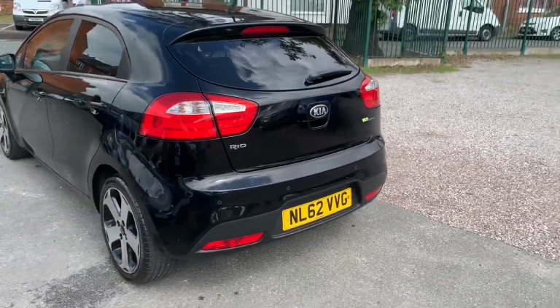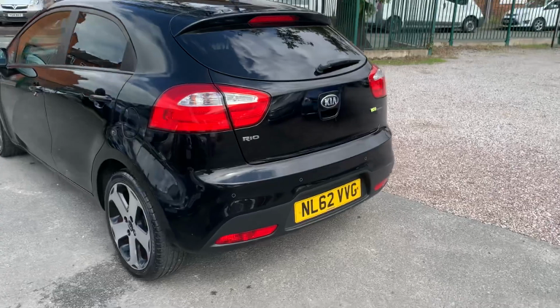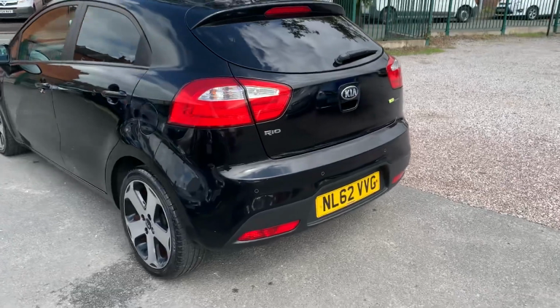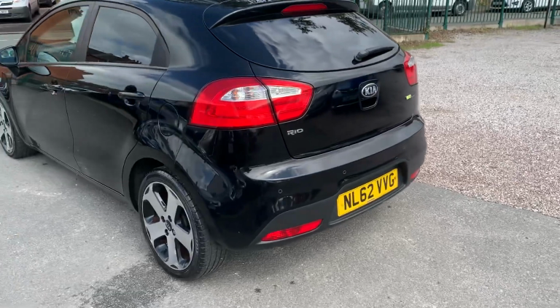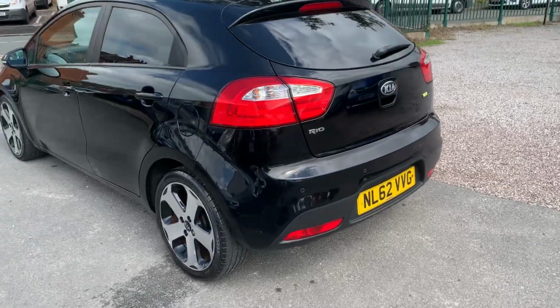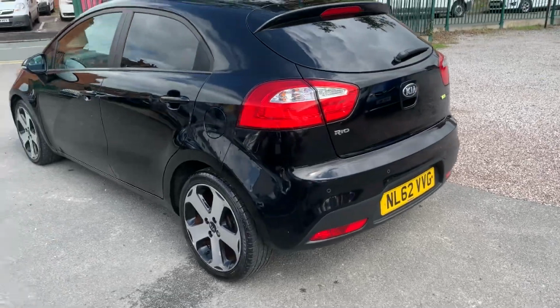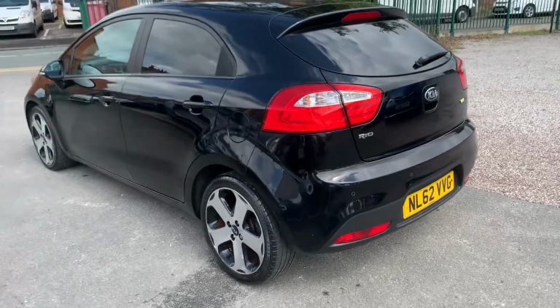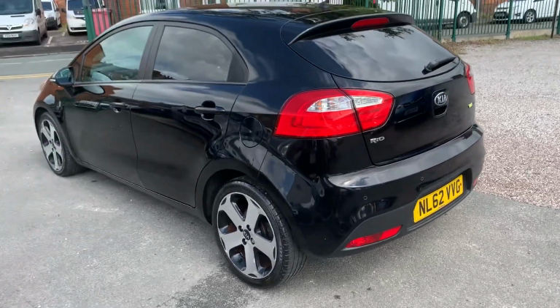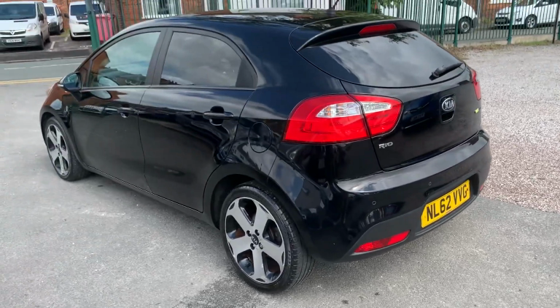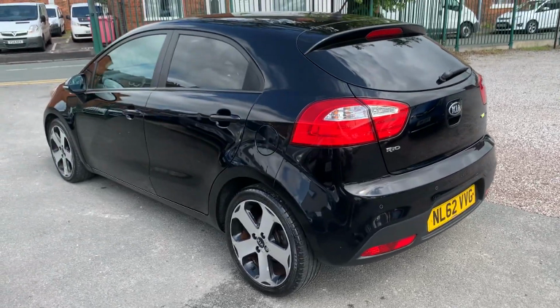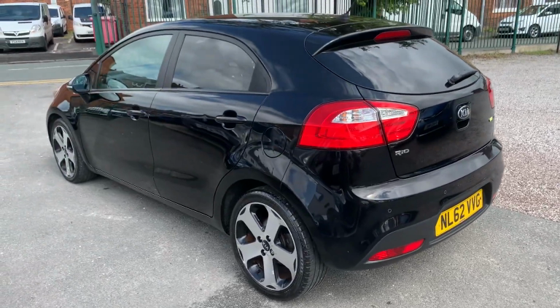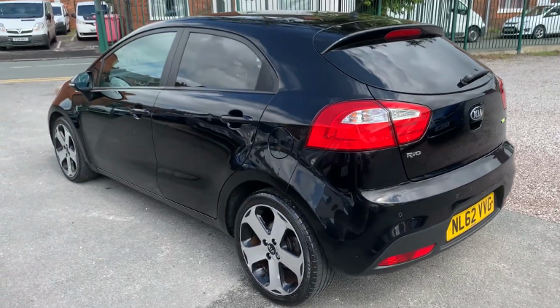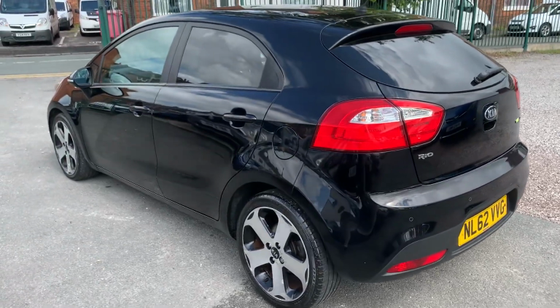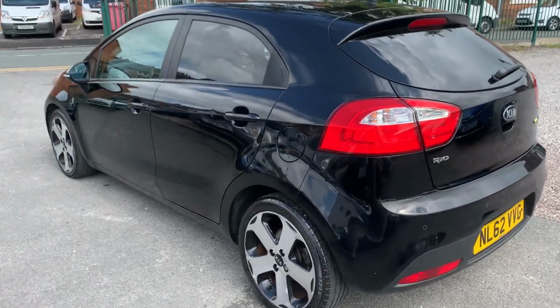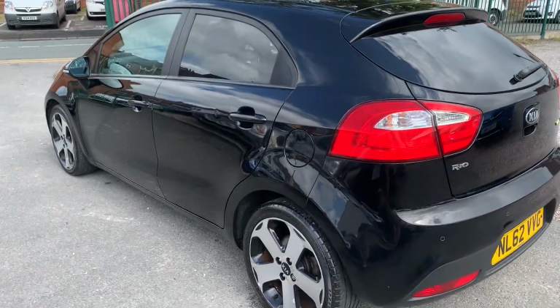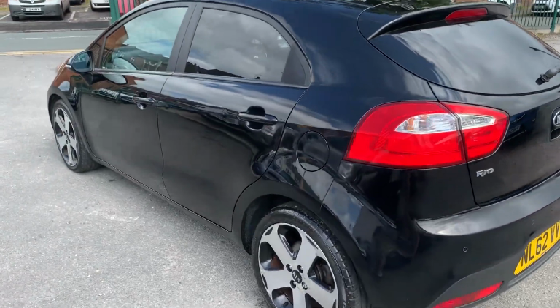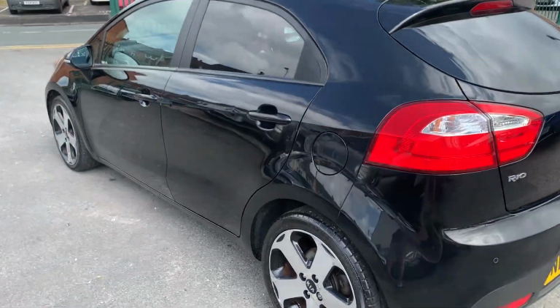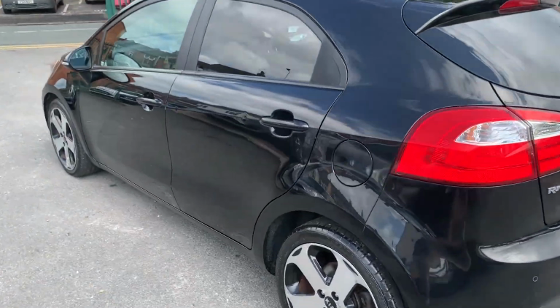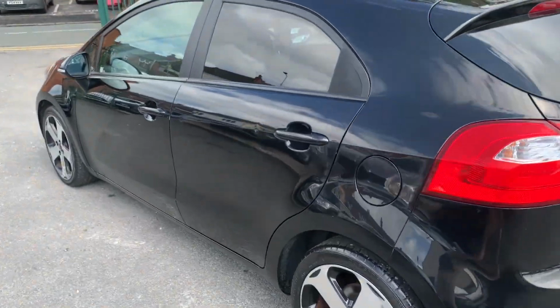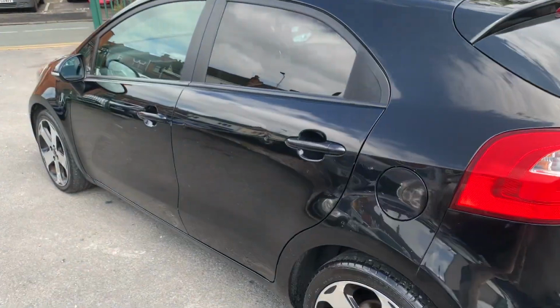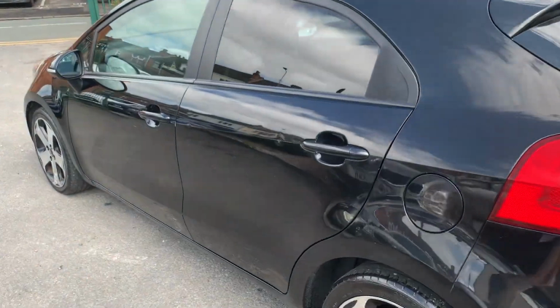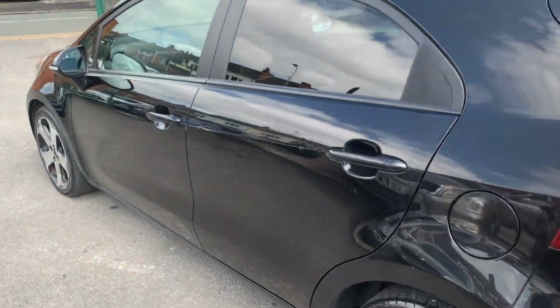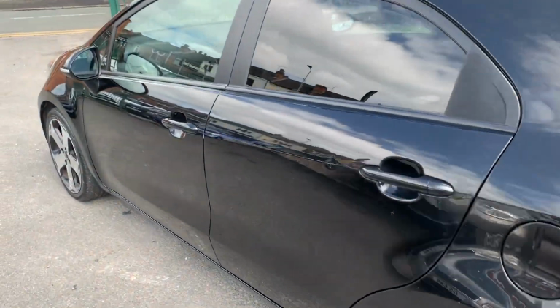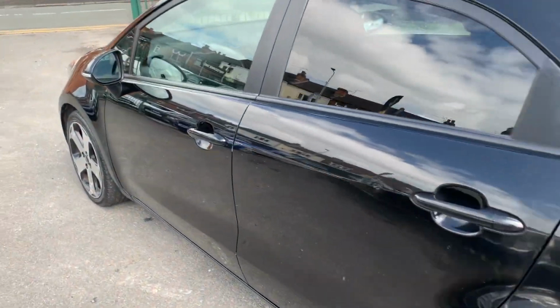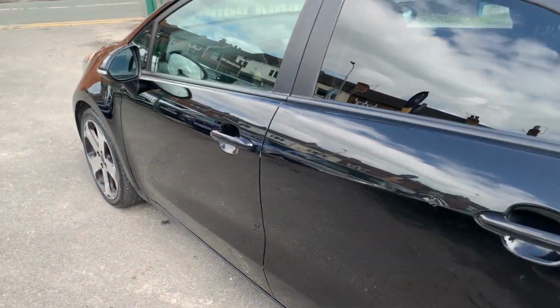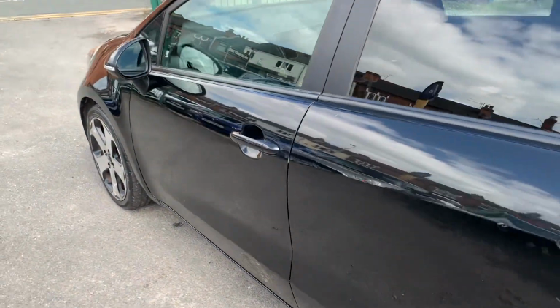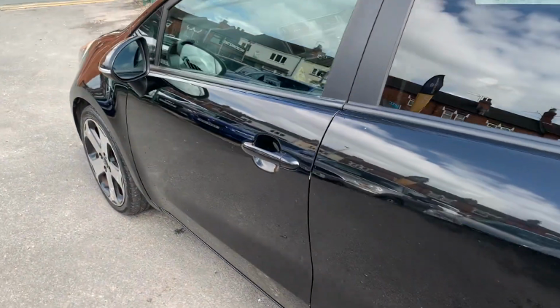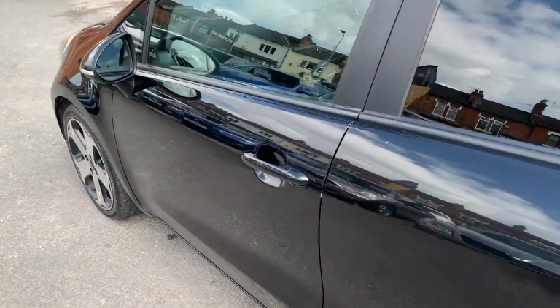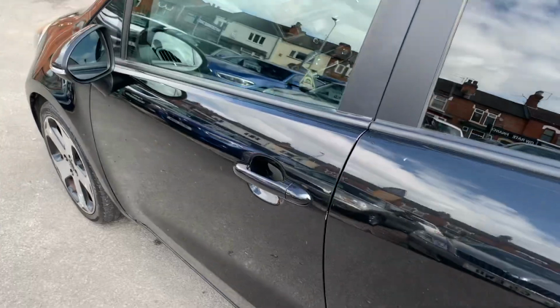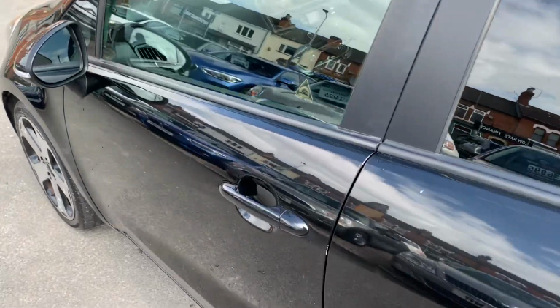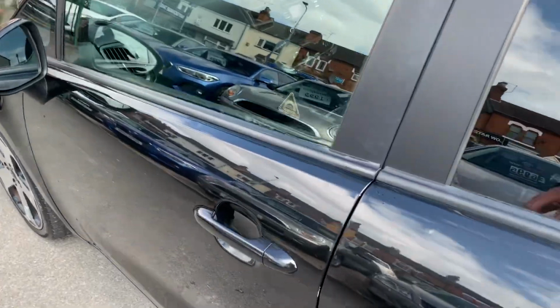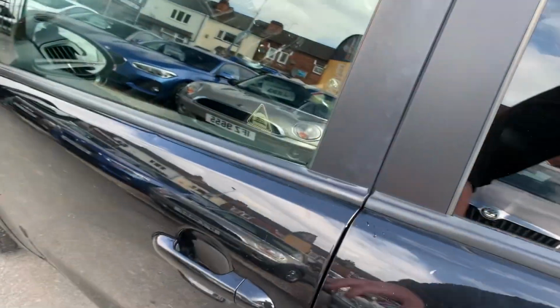This one's got a really good spec. We've got parking sensors, Bluetooth, cruise control, and heated seats.